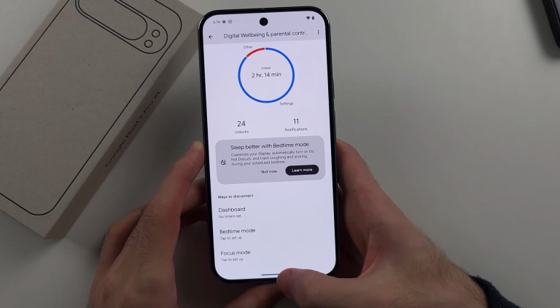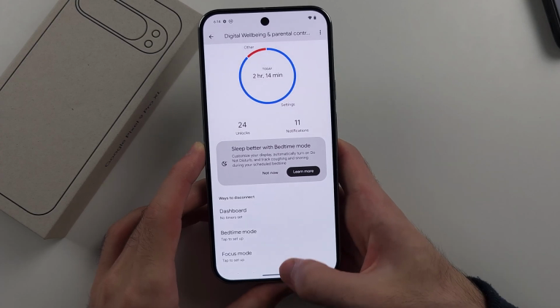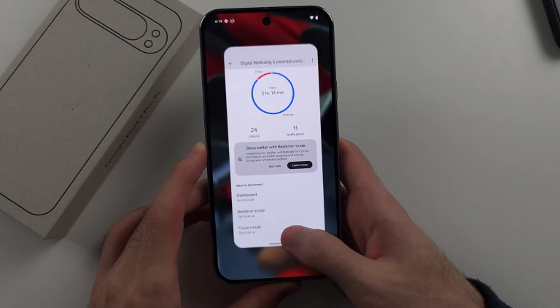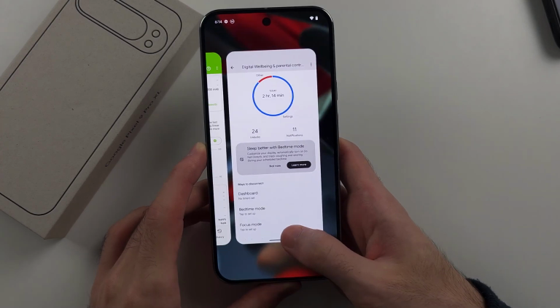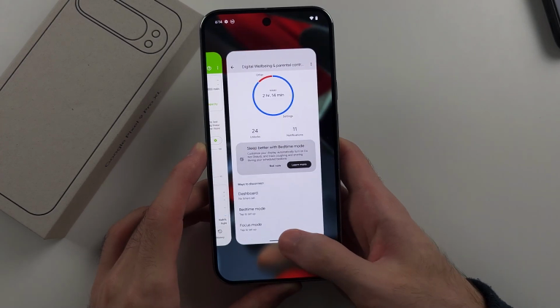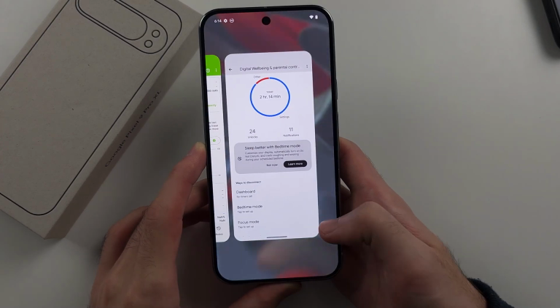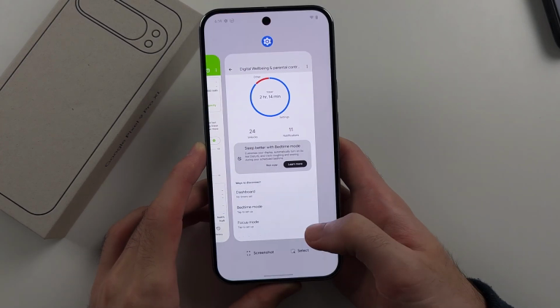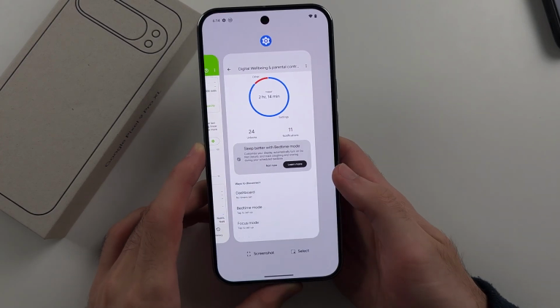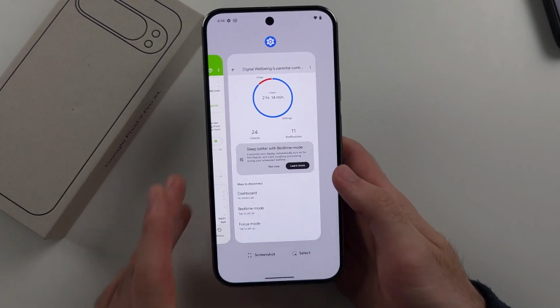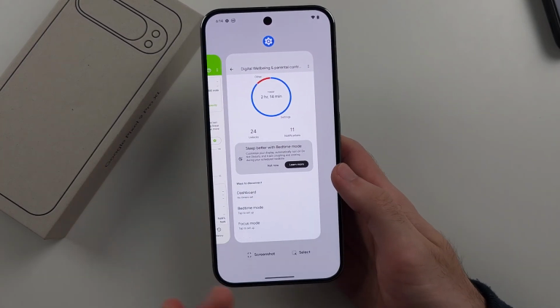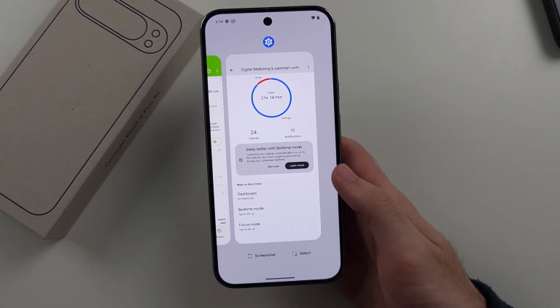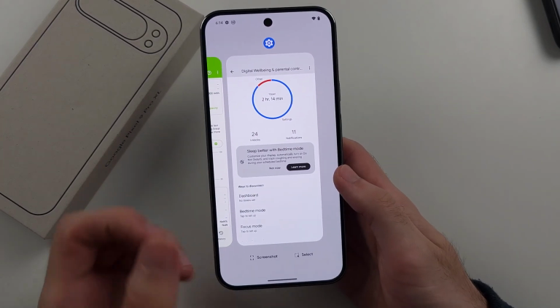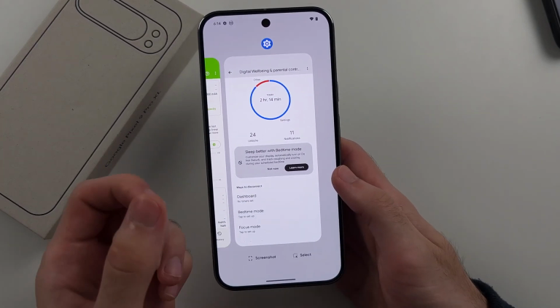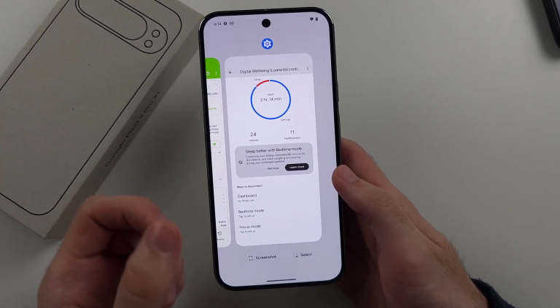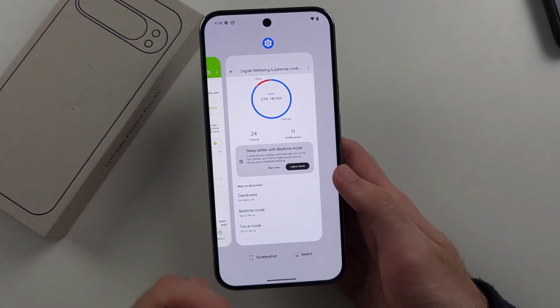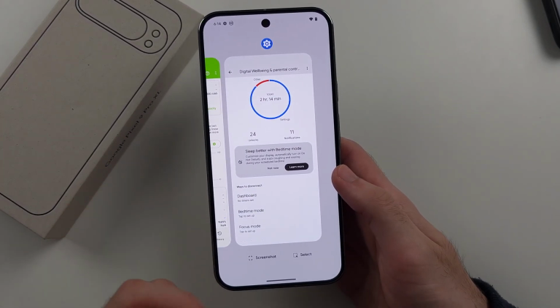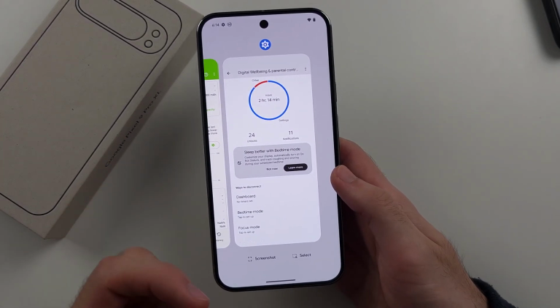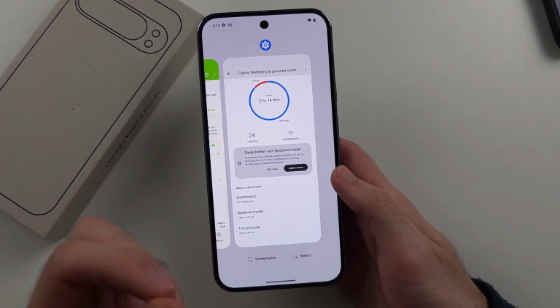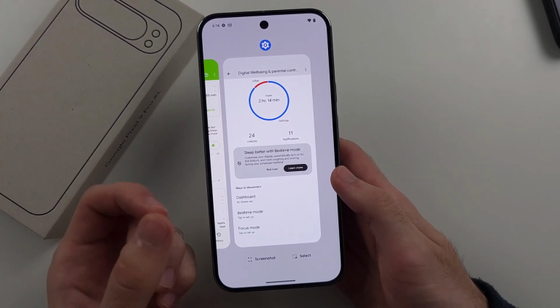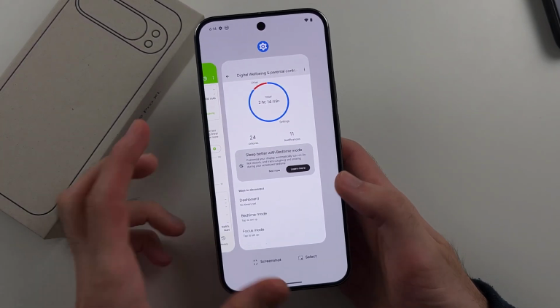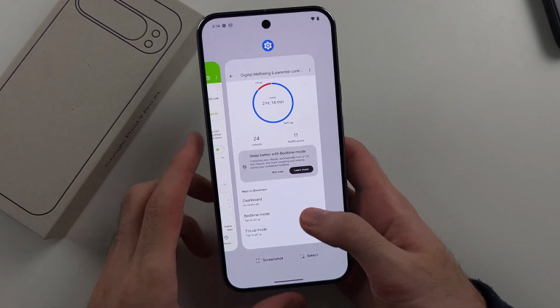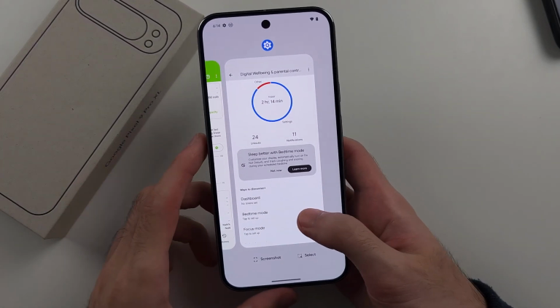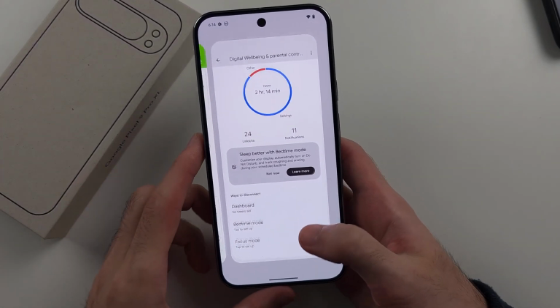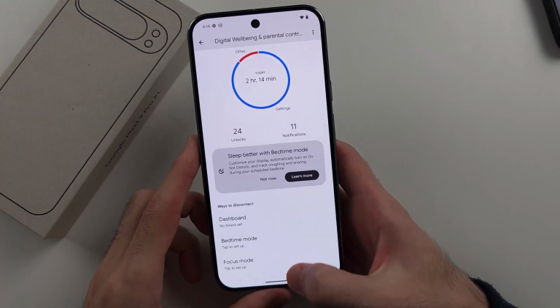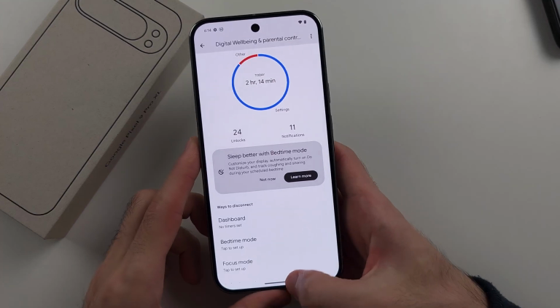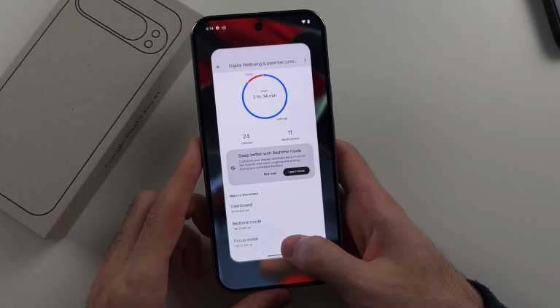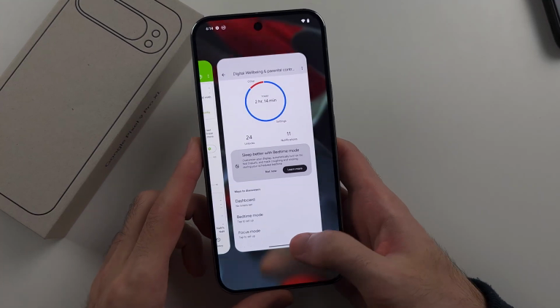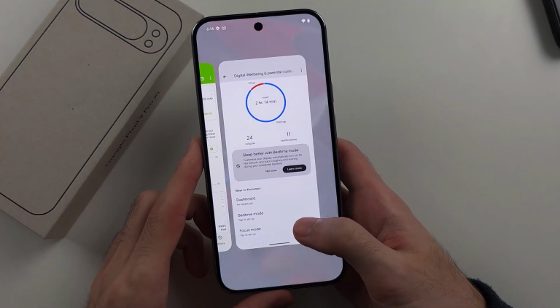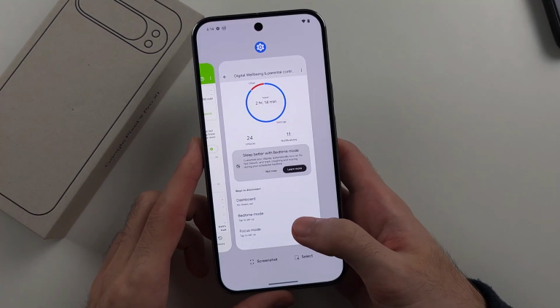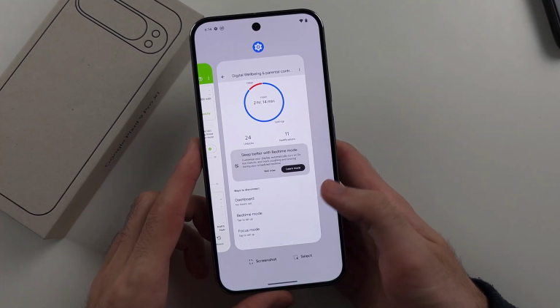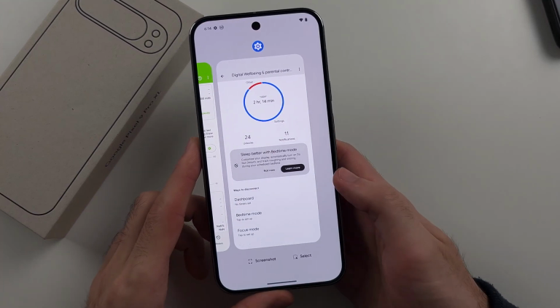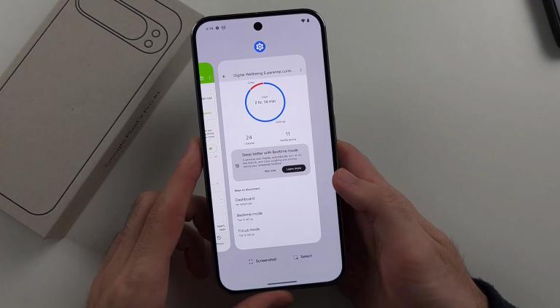Once you've finished swiping up, the phone will vibrate, and once you feel that vibration, that's when you release from the touchscreen.